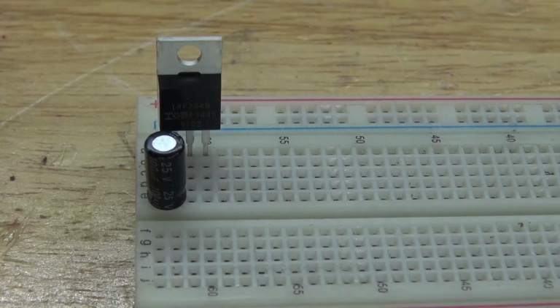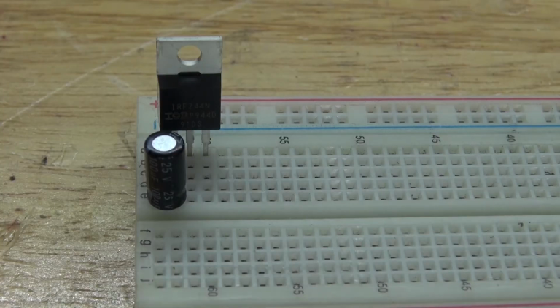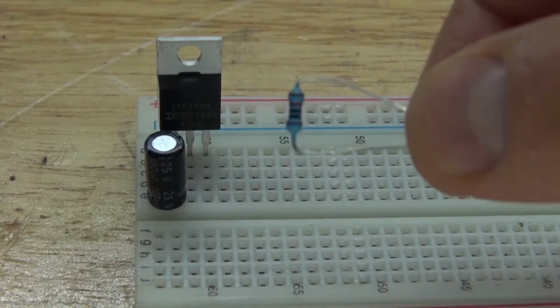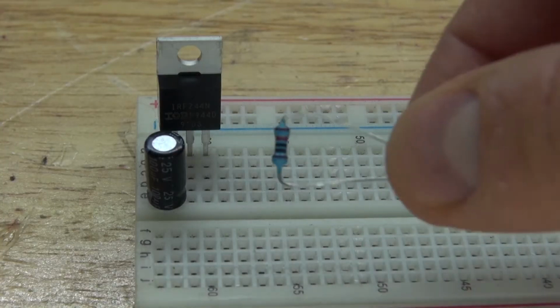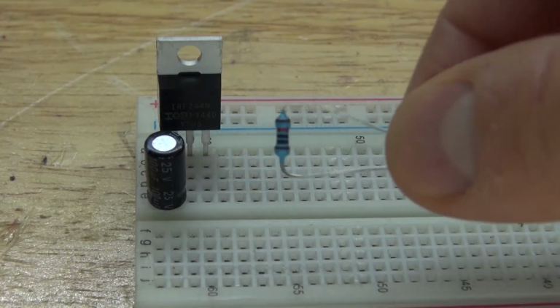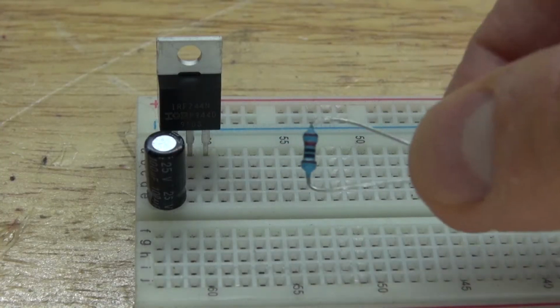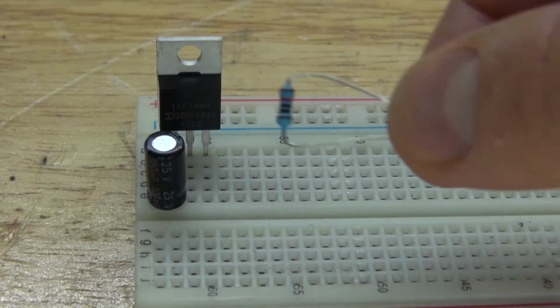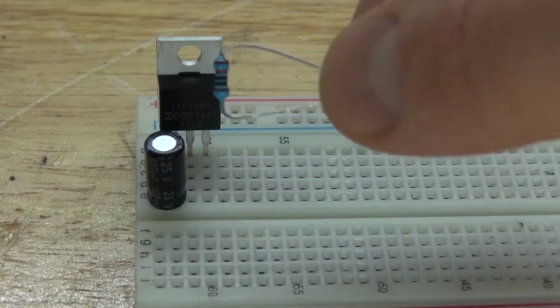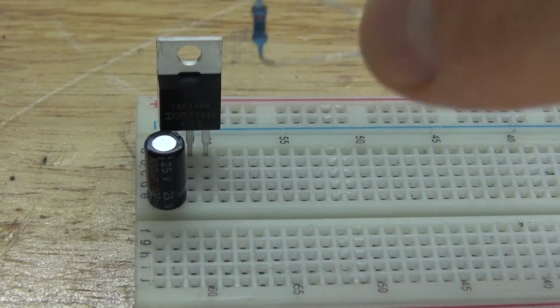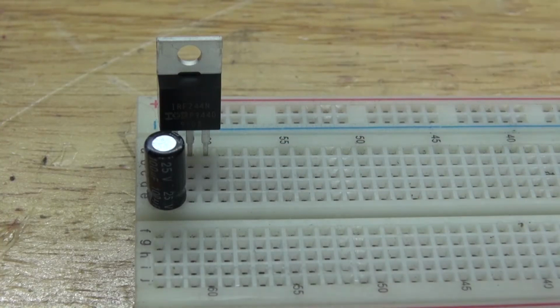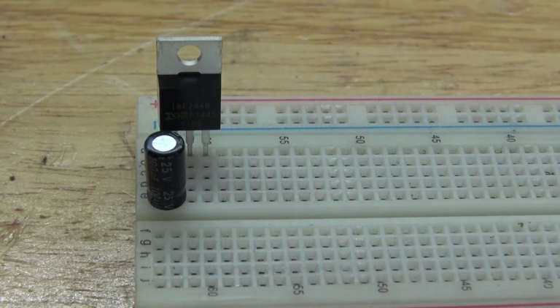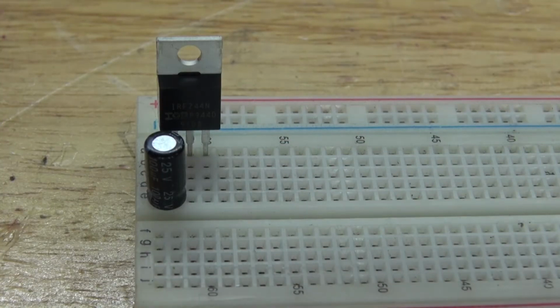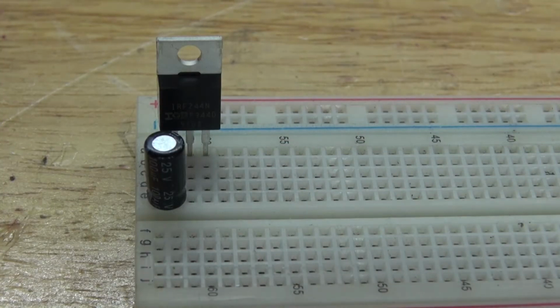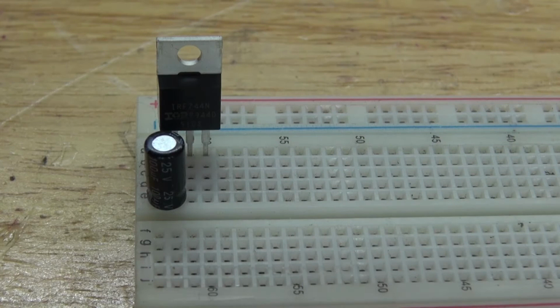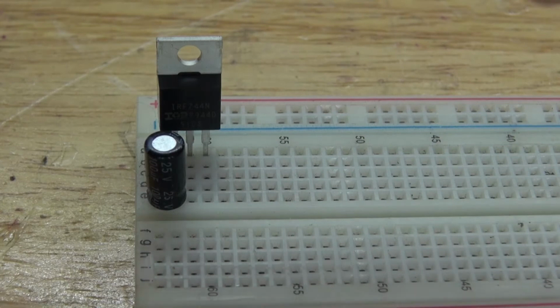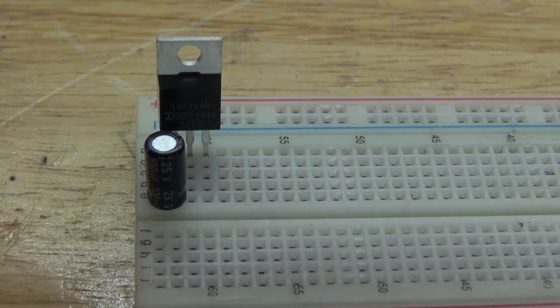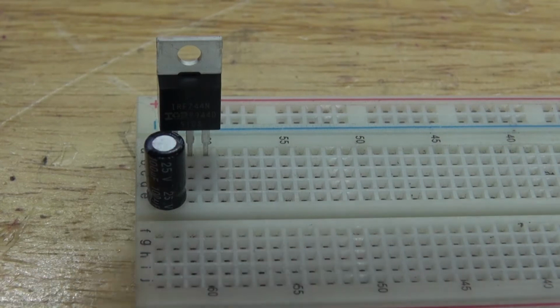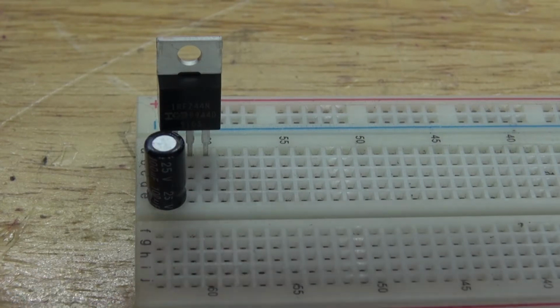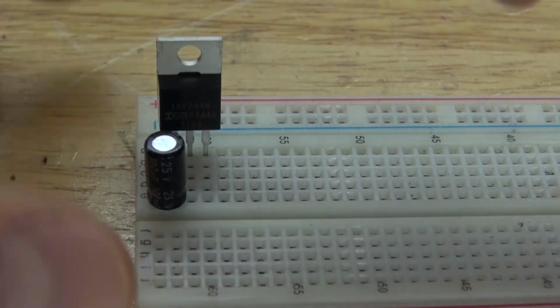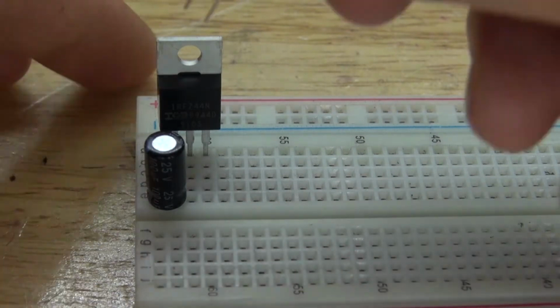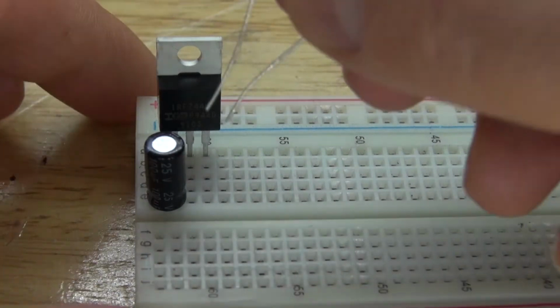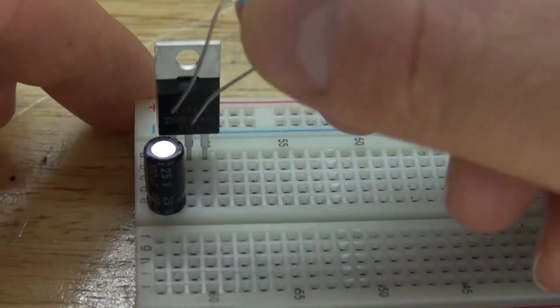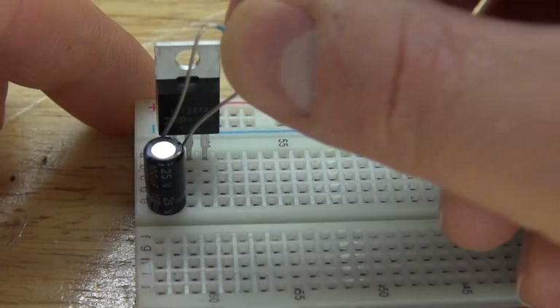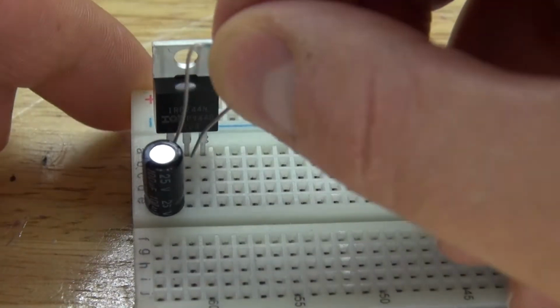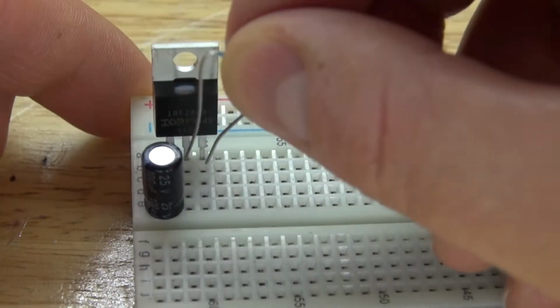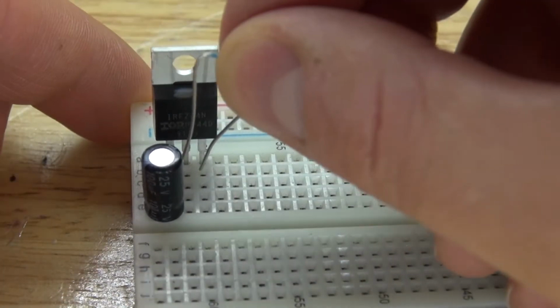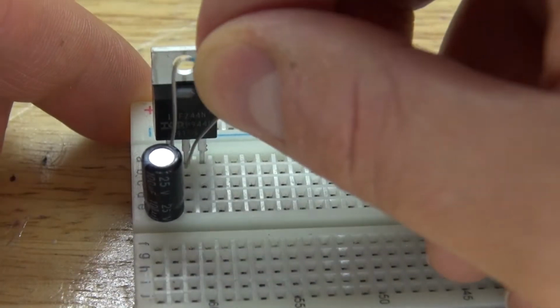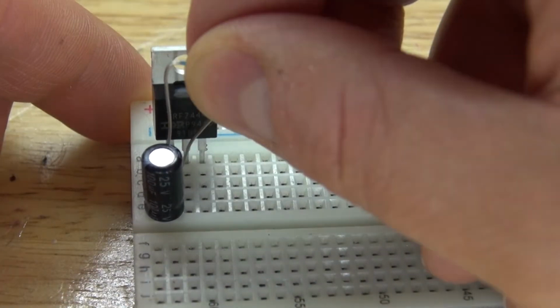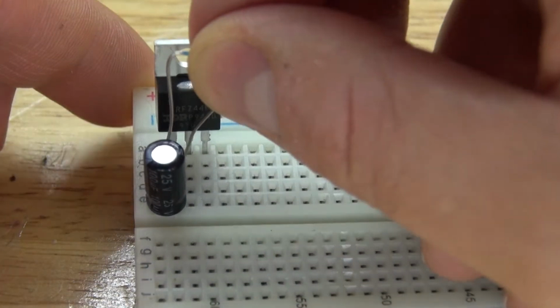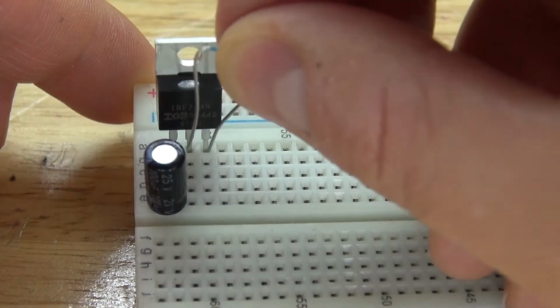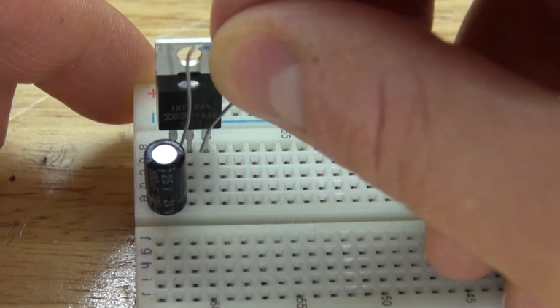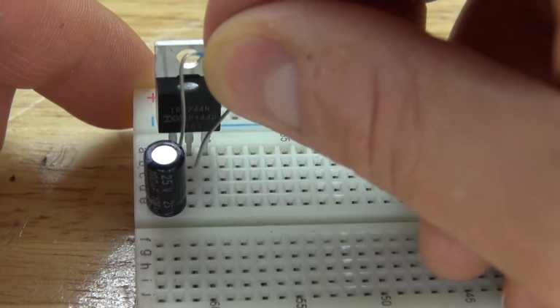Next, I'm going to take the 10k ohm resistor, and connect one pin over to the gate and the other pin to the drain.